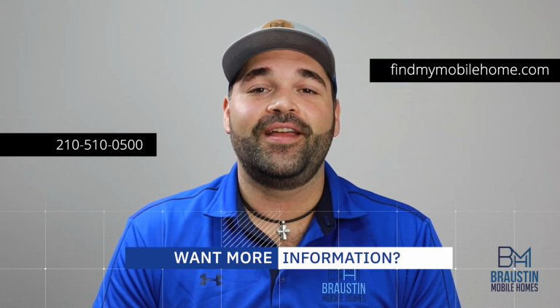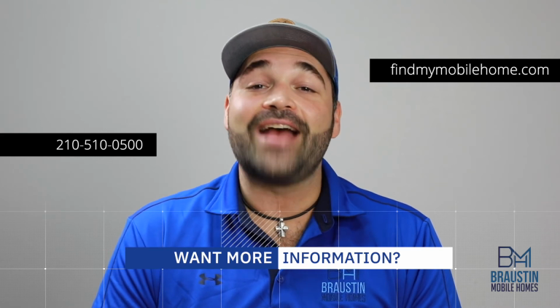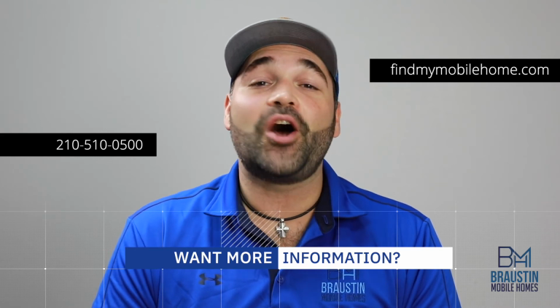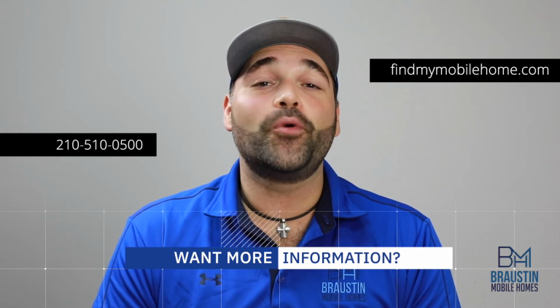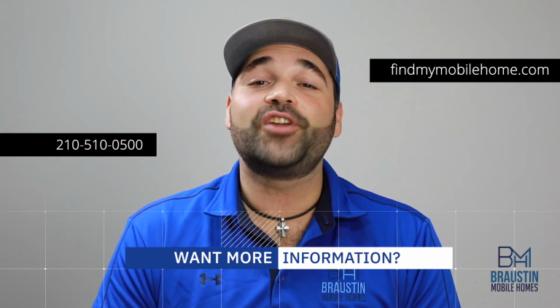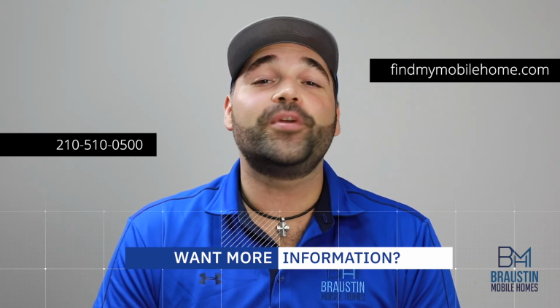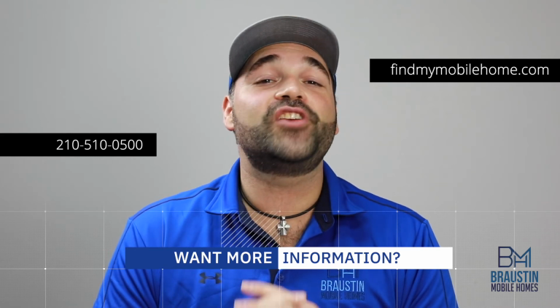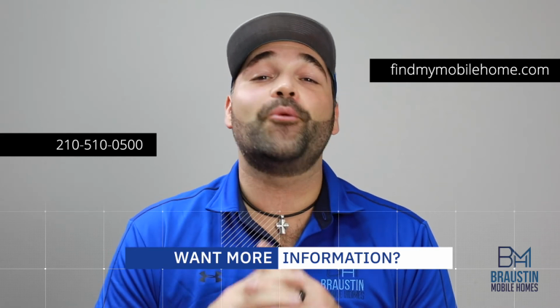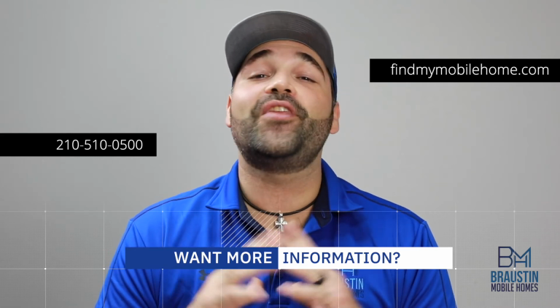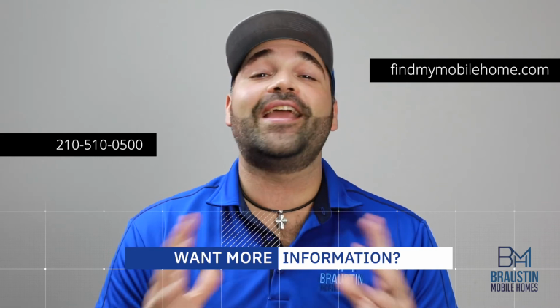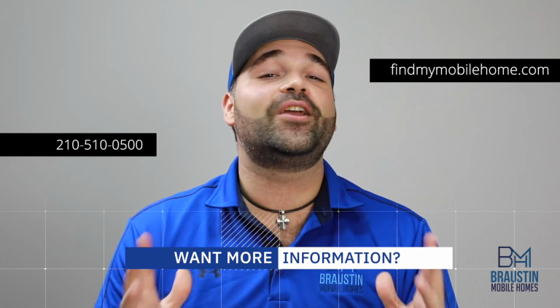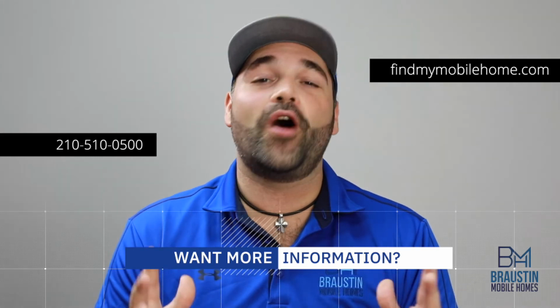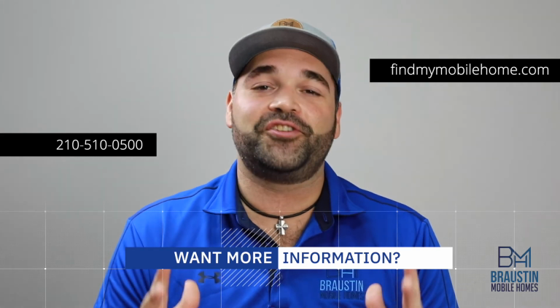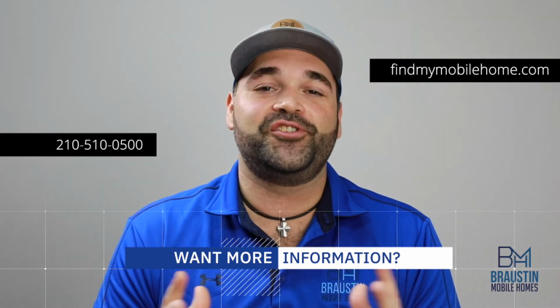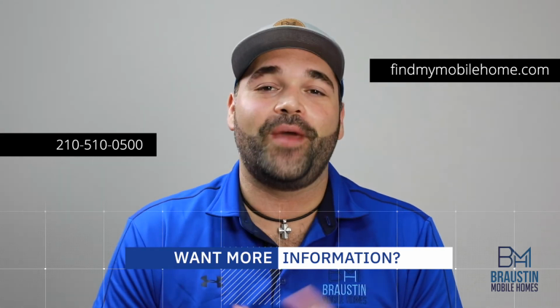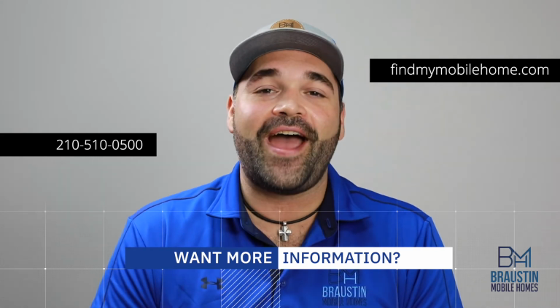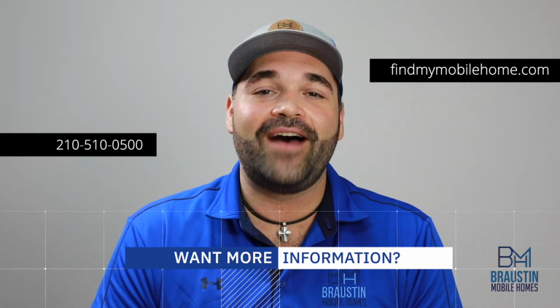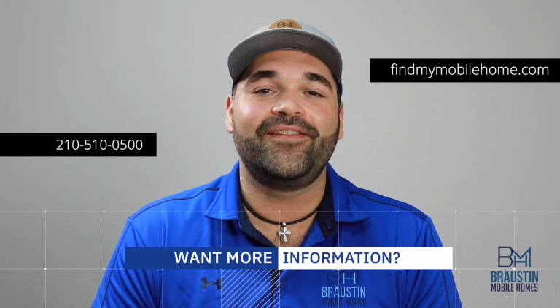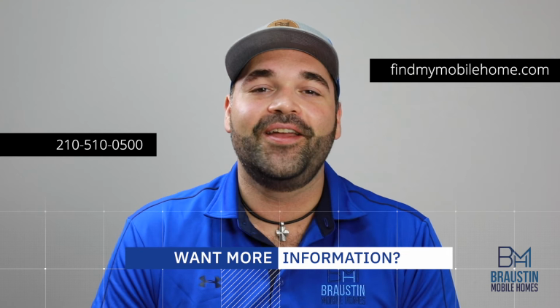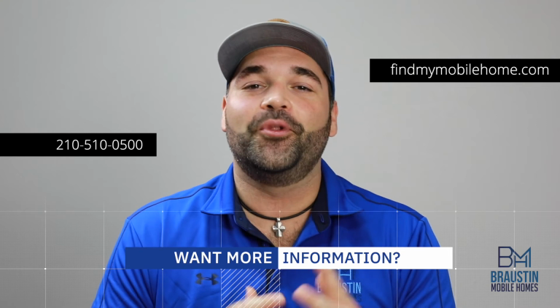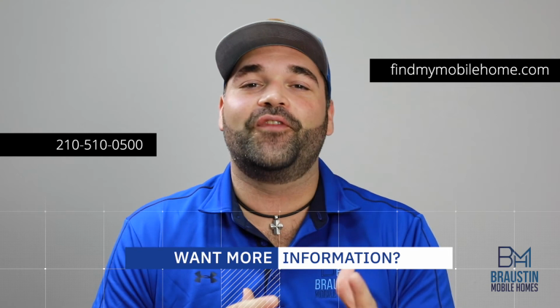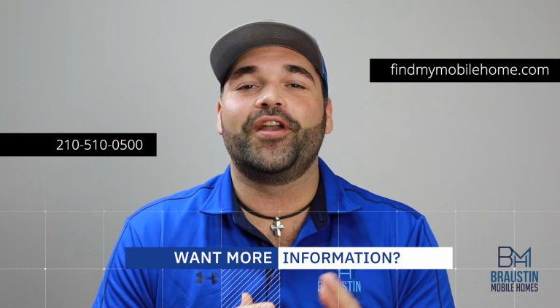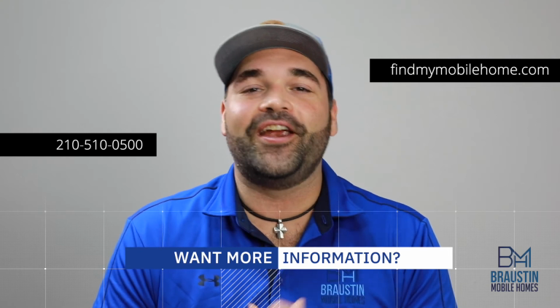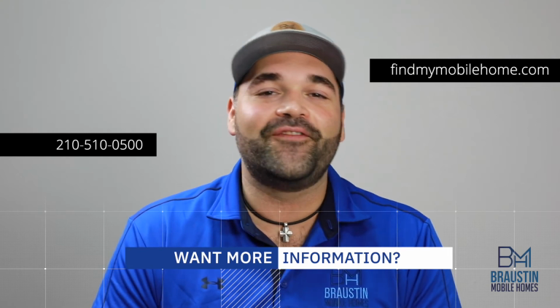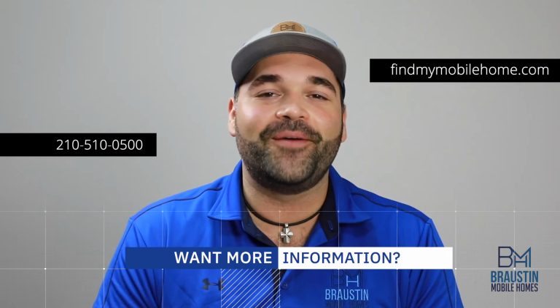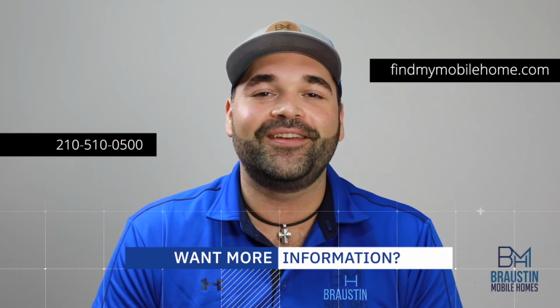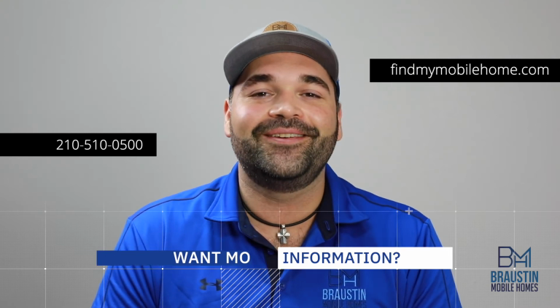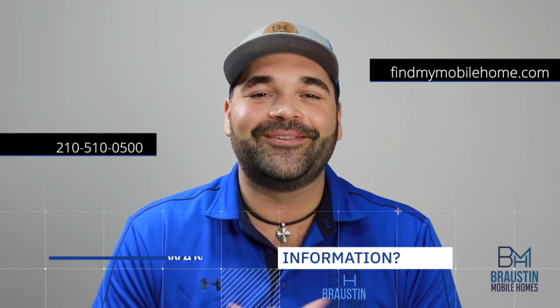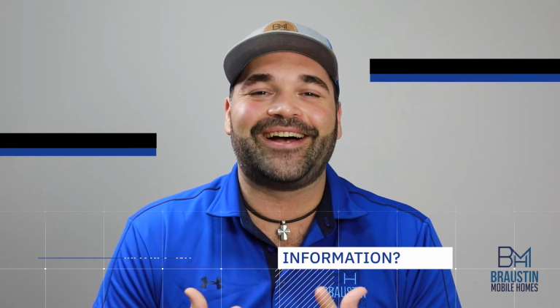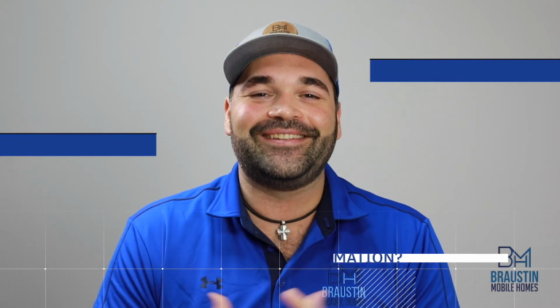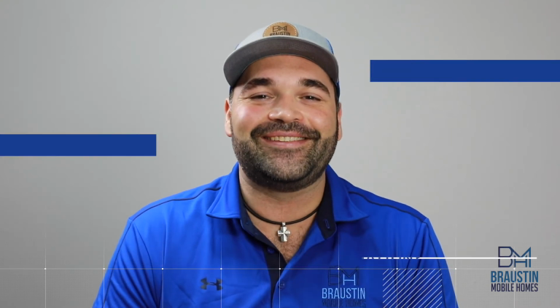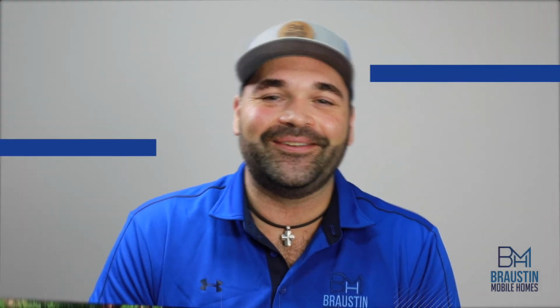As always, don't be shy with any questions you may have. We look forward to hearing from you. We'll talk to you soon.